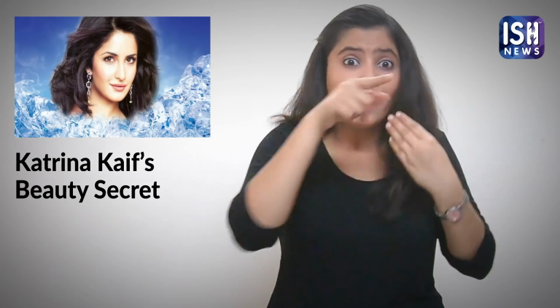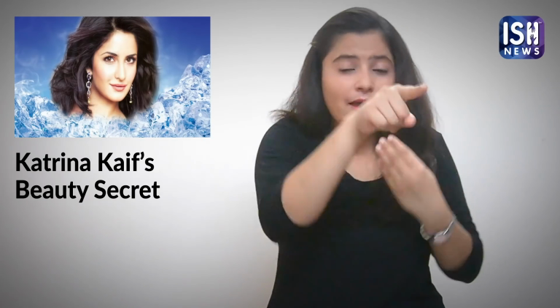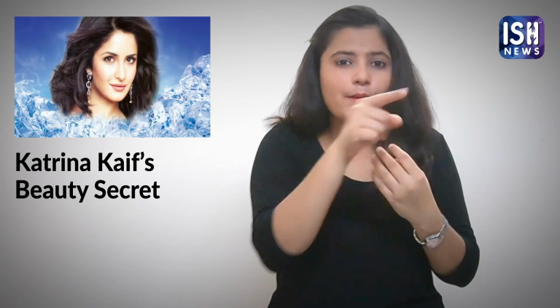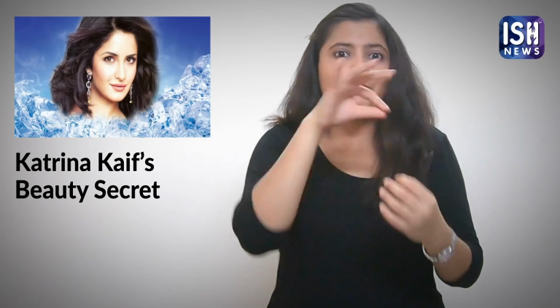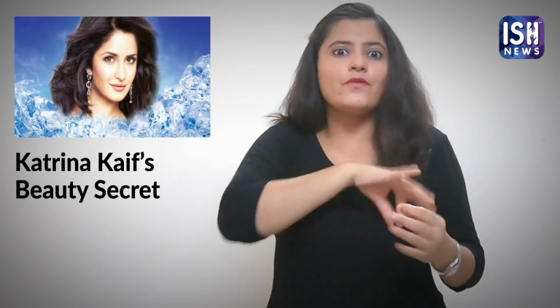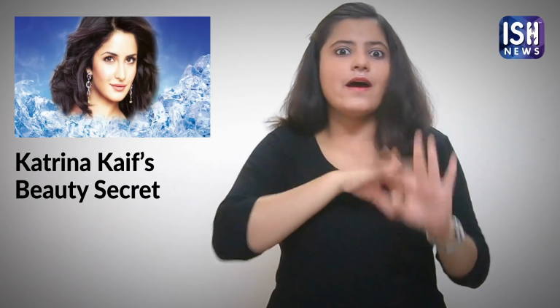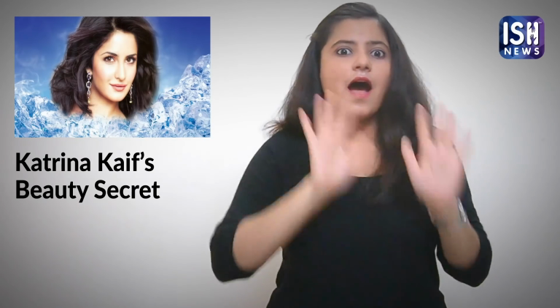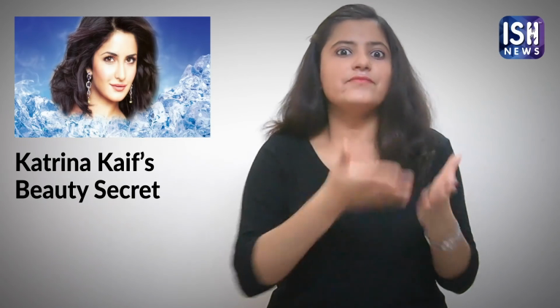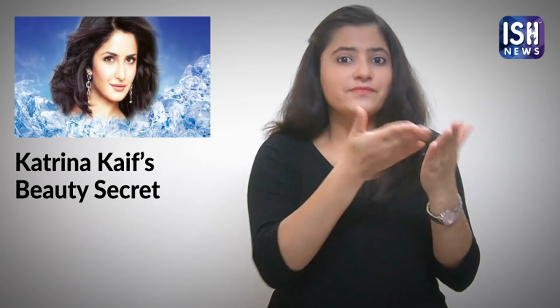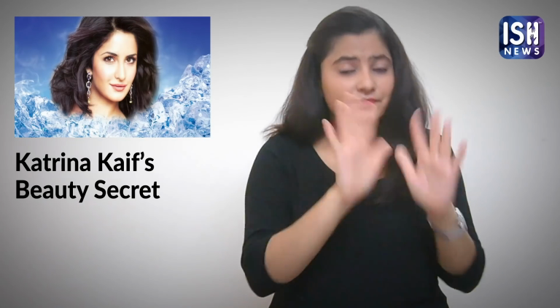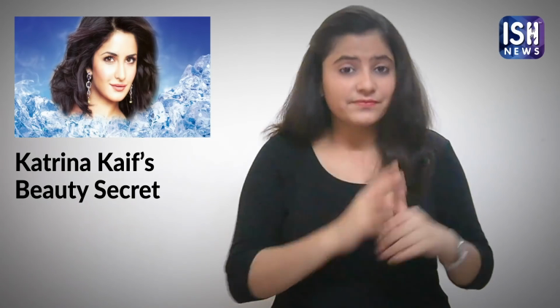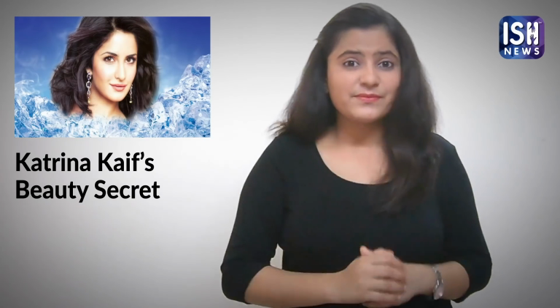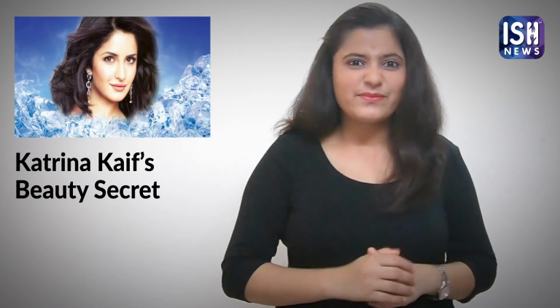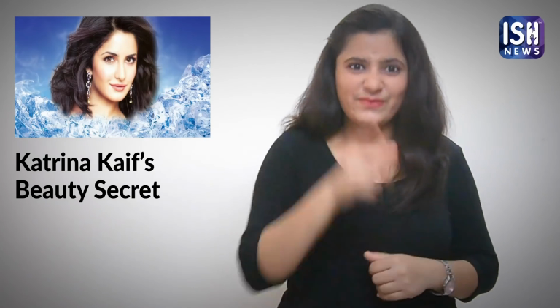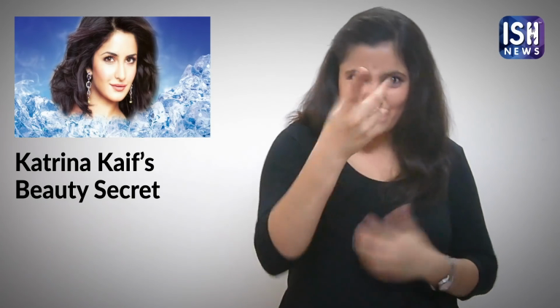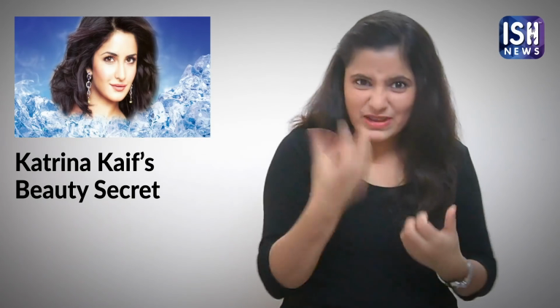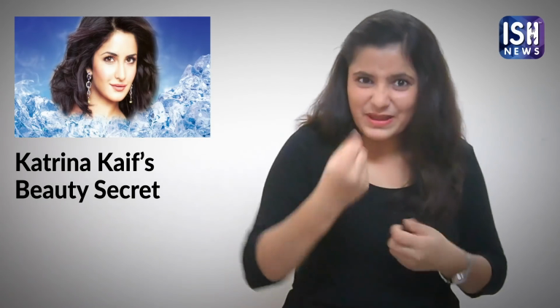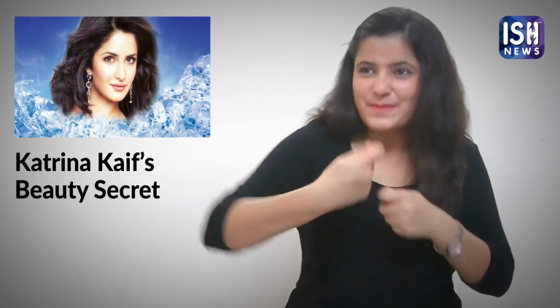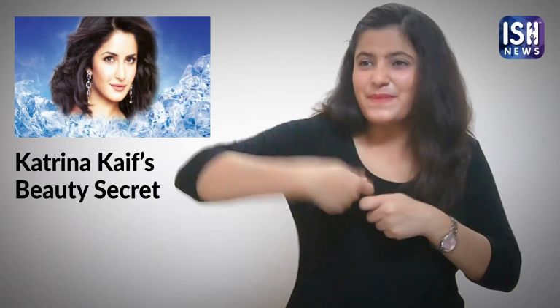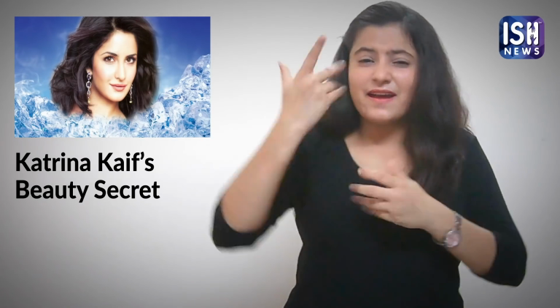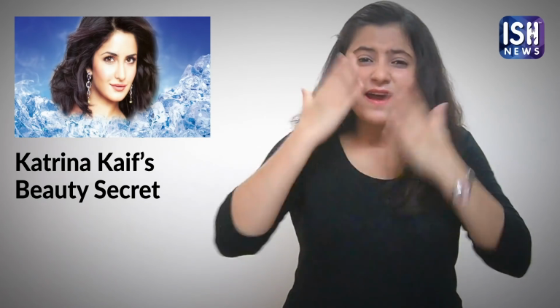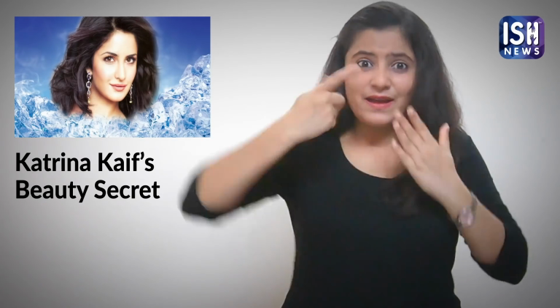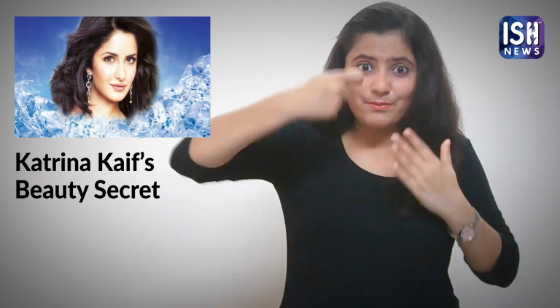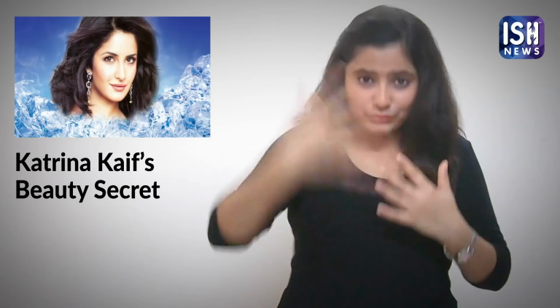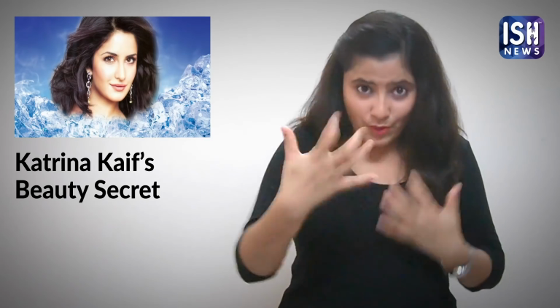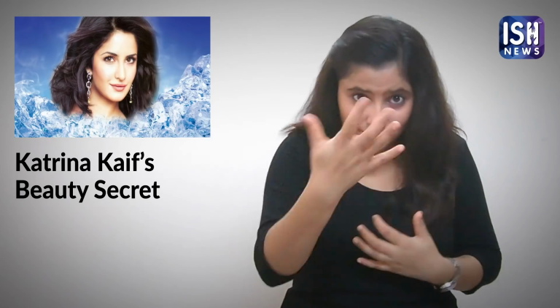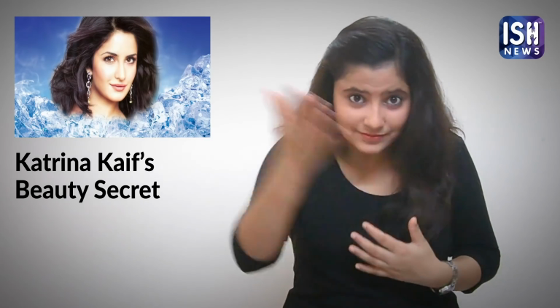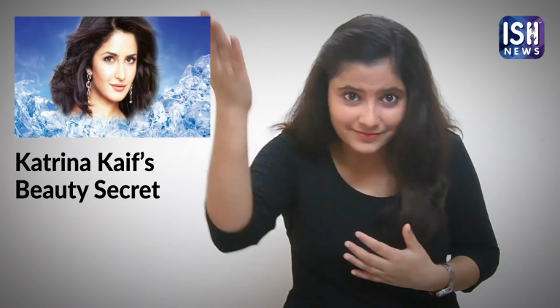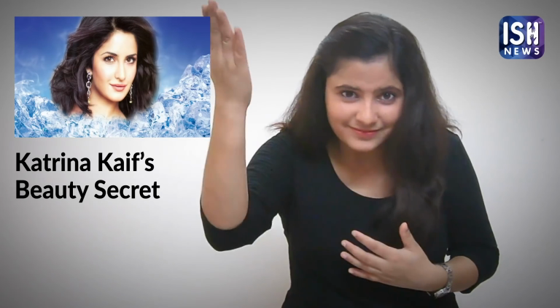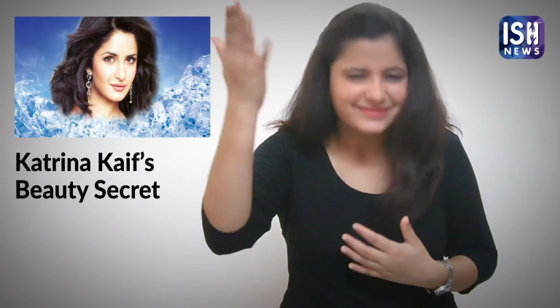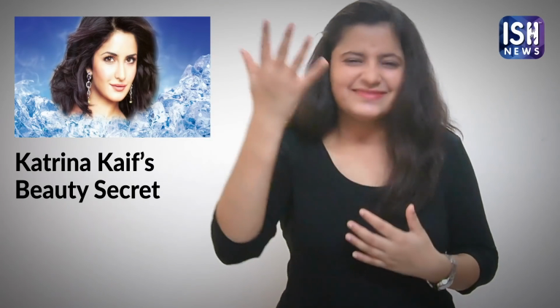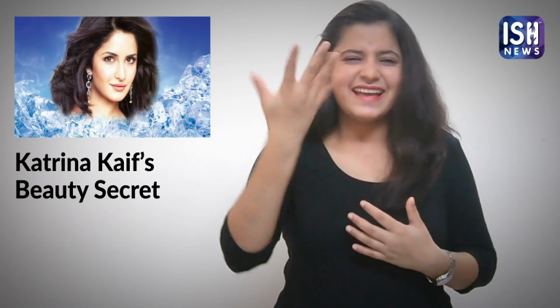How useful! Would you now spend on expensive facials? Now you can use this simple home remedy for beautiful skin.